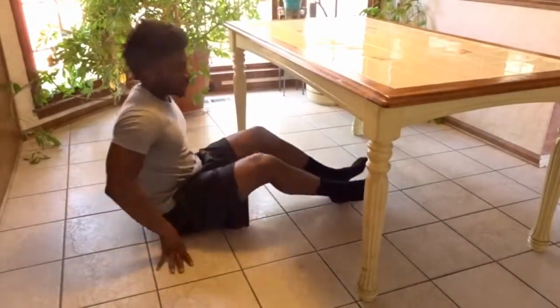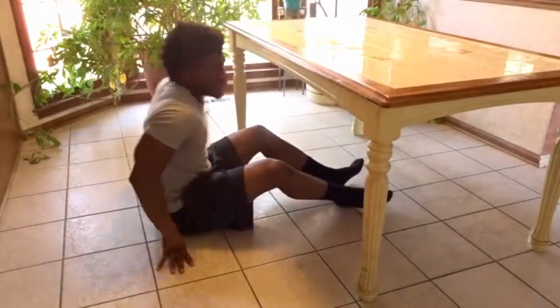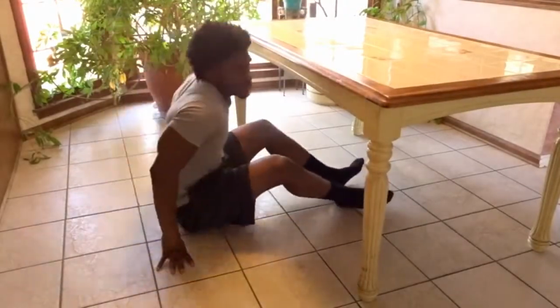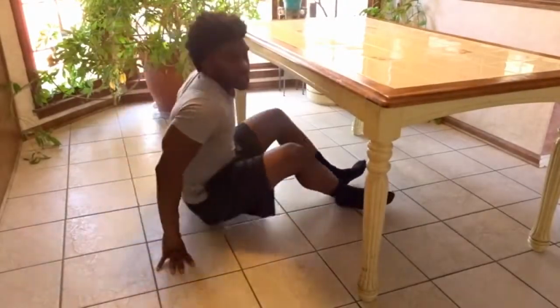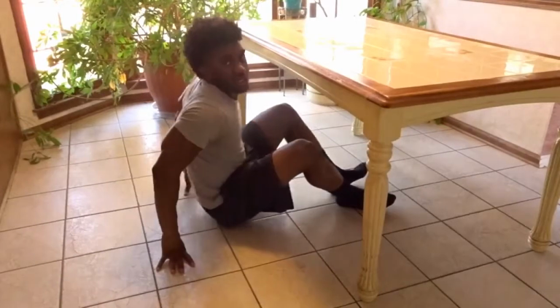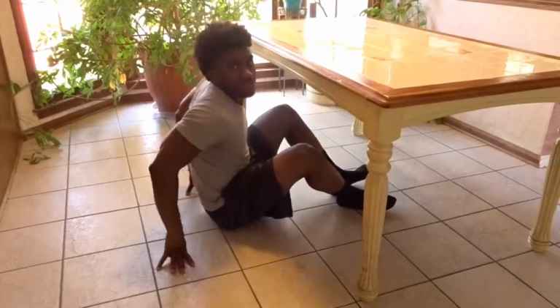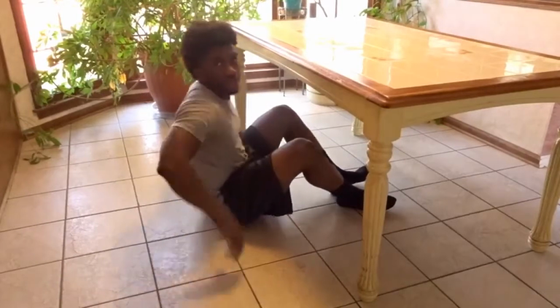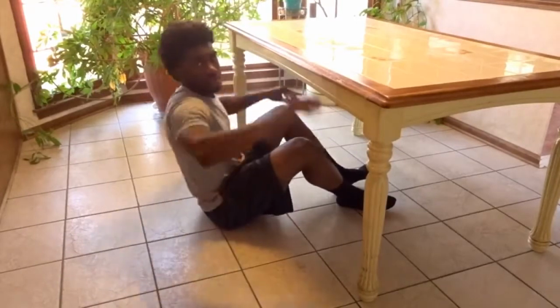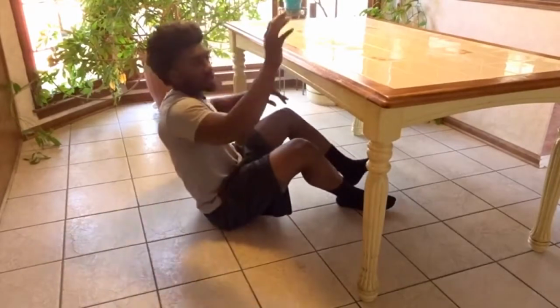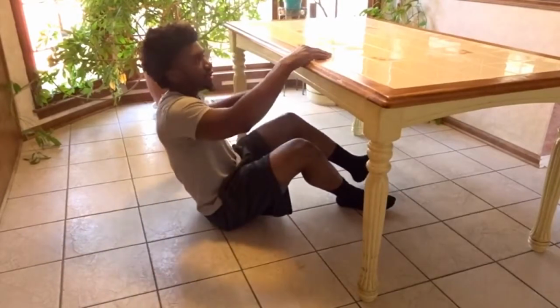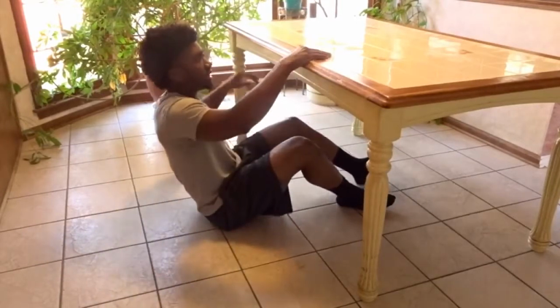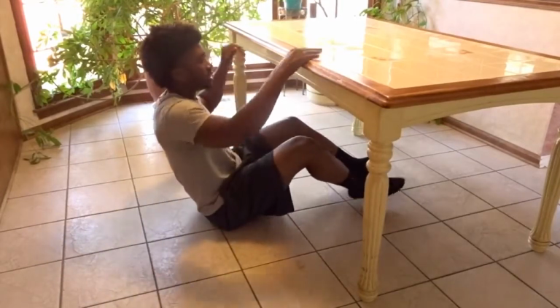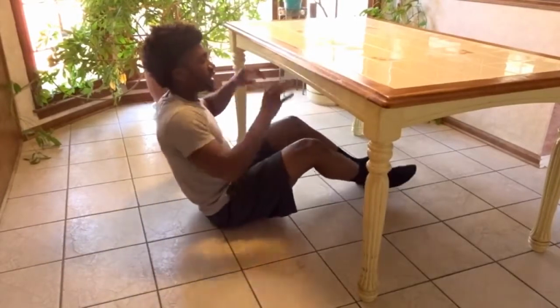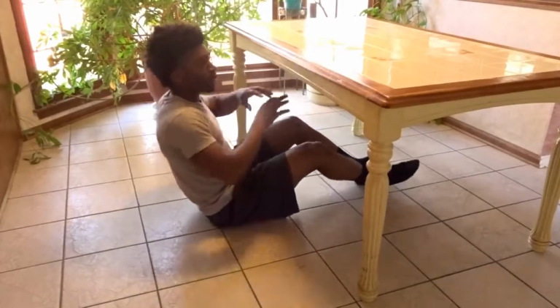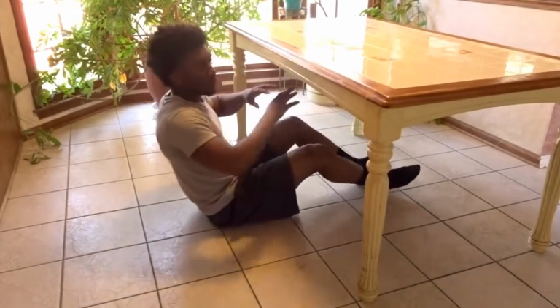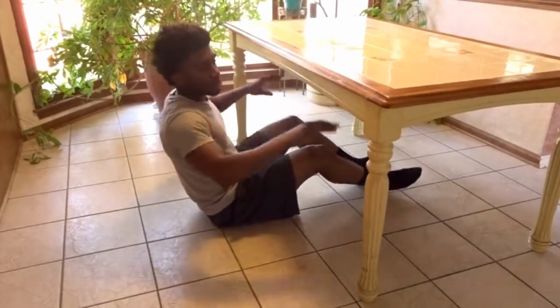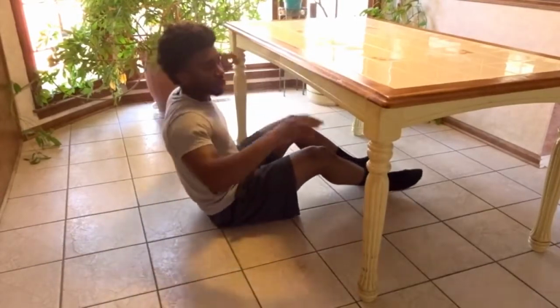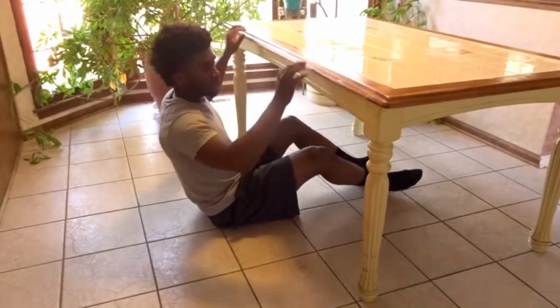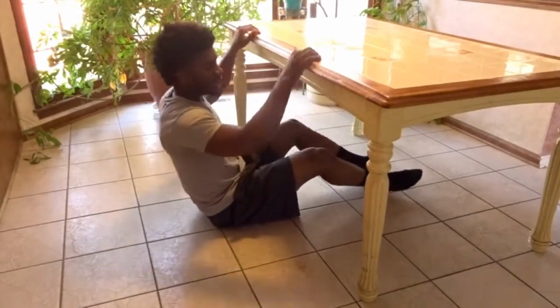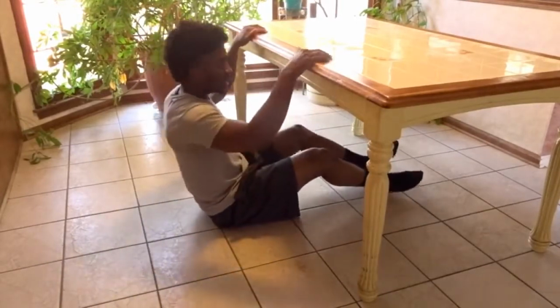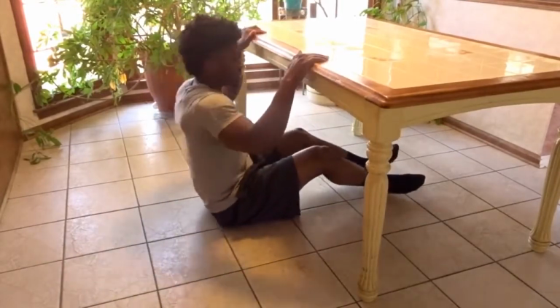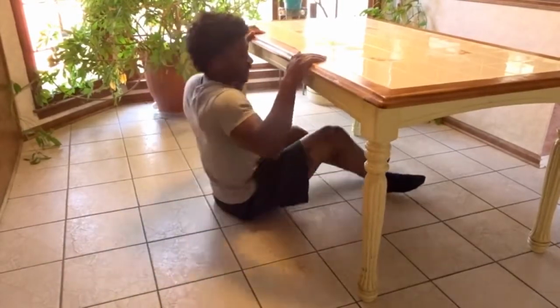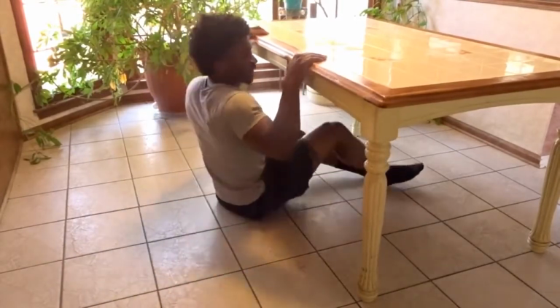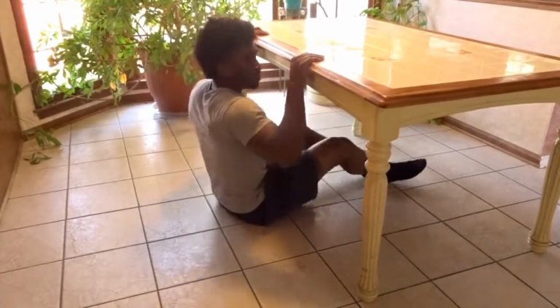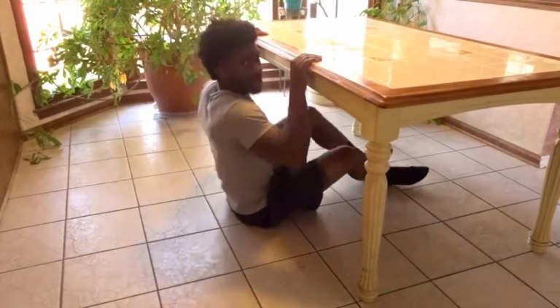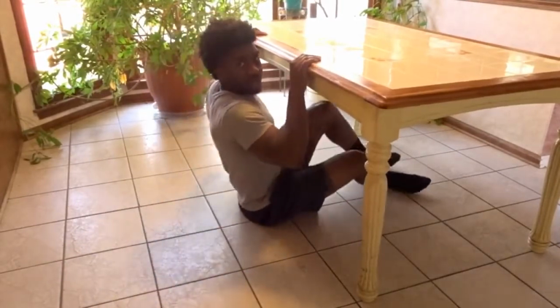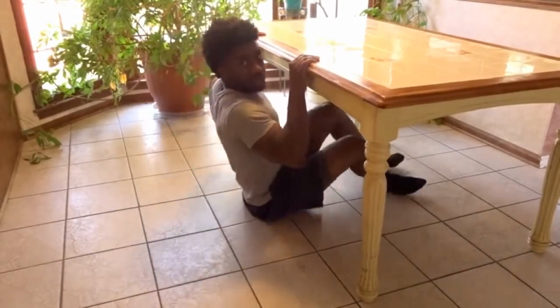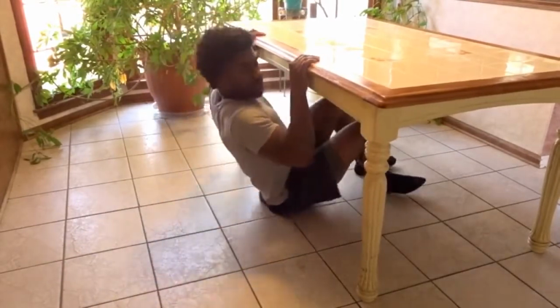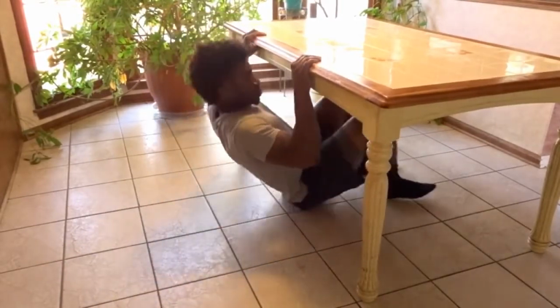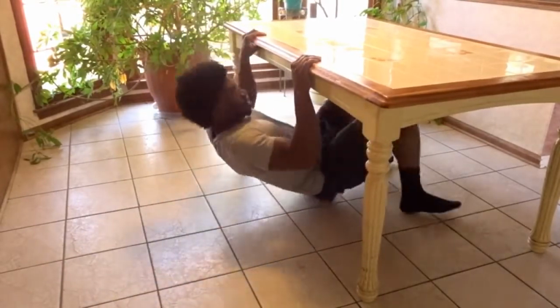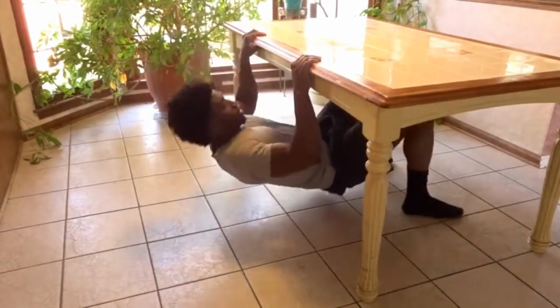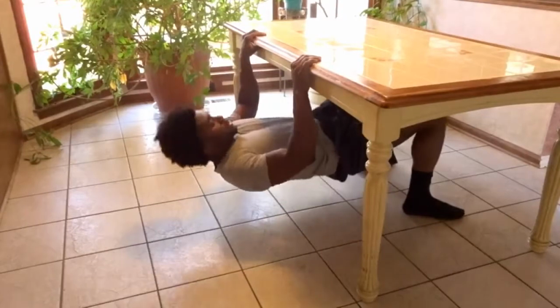For the first exercise, all you need is a sturdy kitchen table. Remove the chairs and you can knock out some Australian pull-ups.